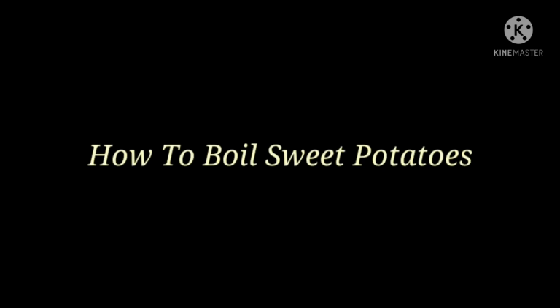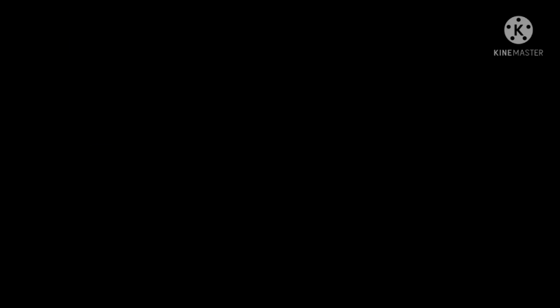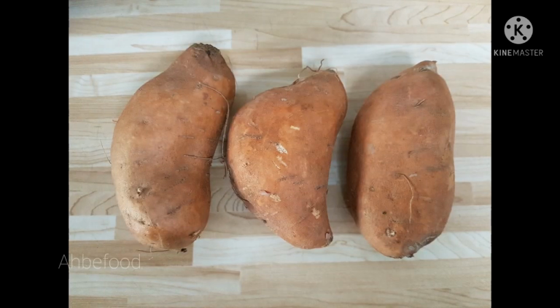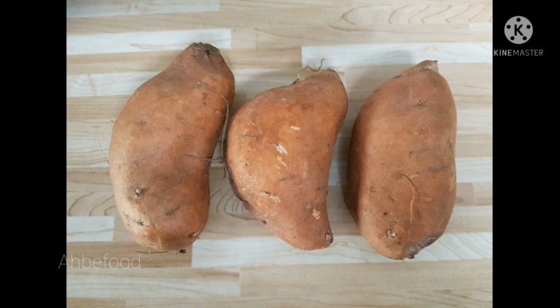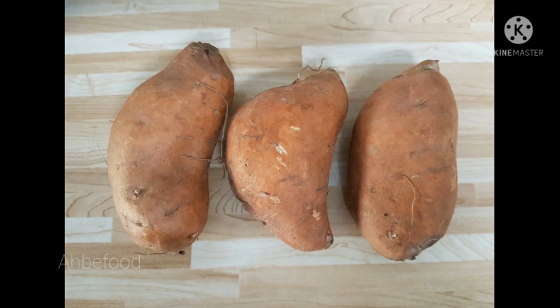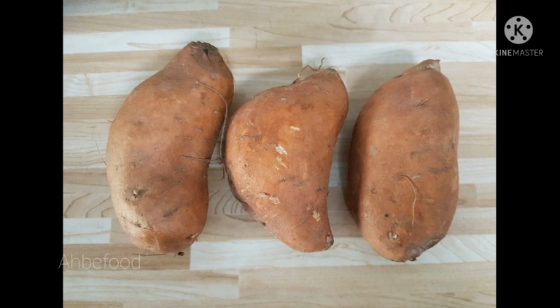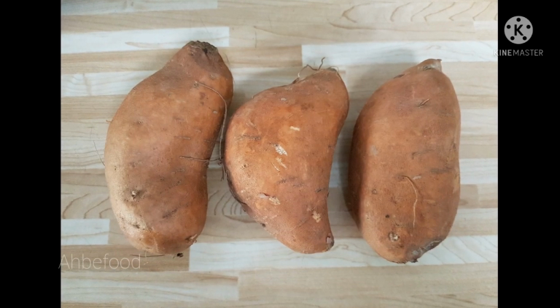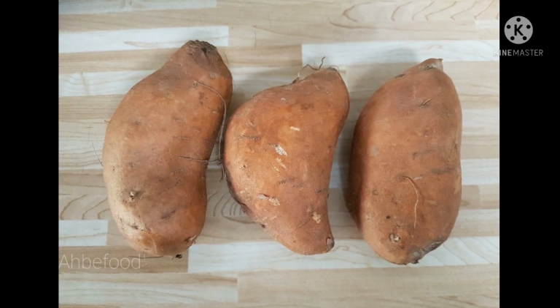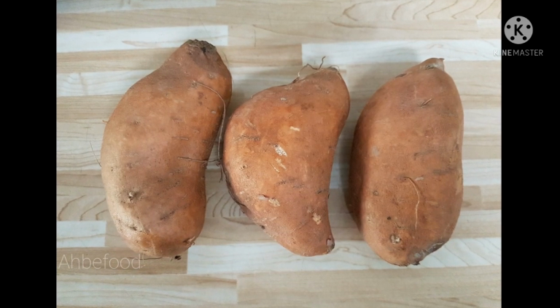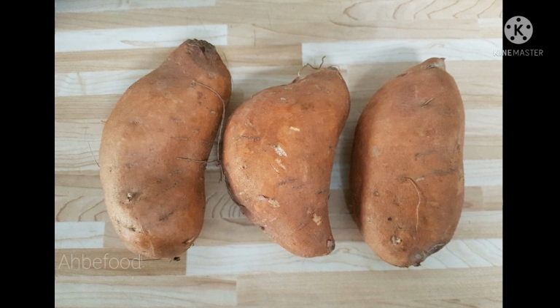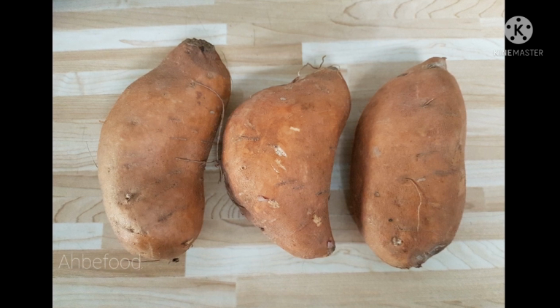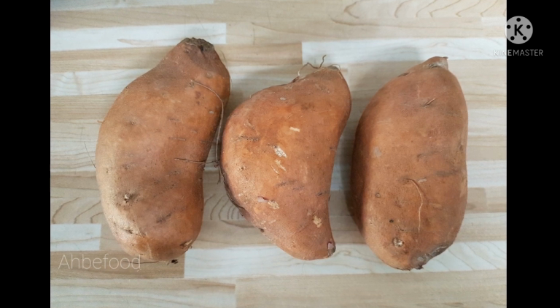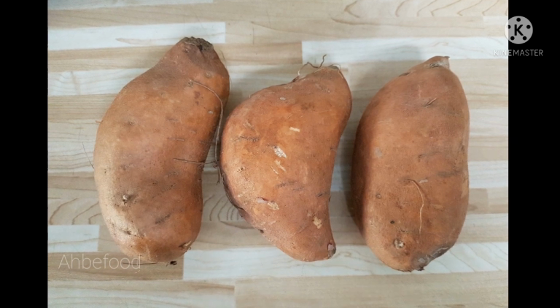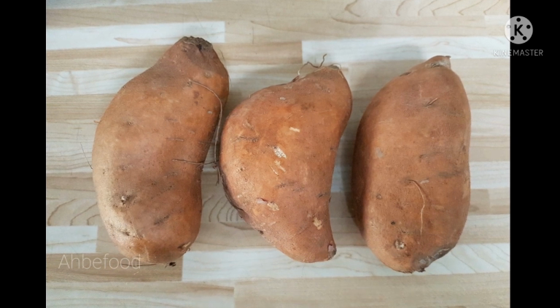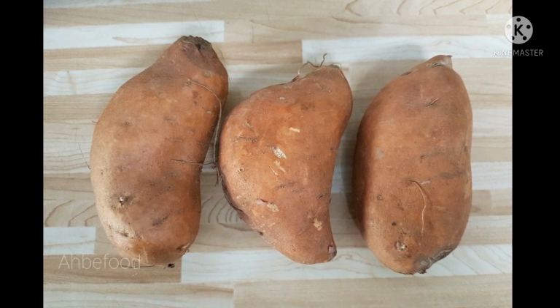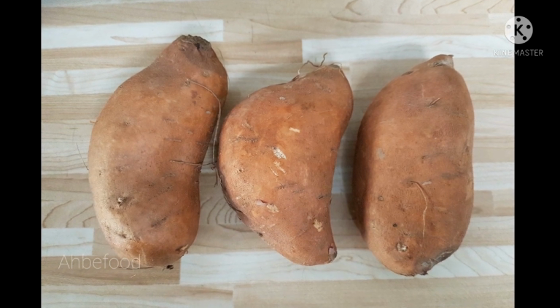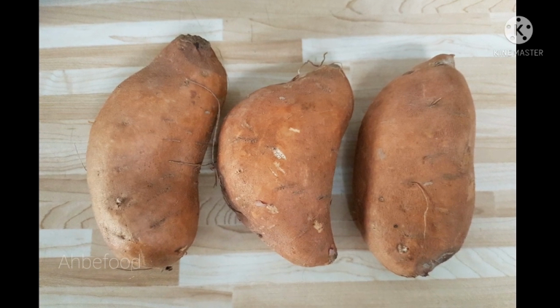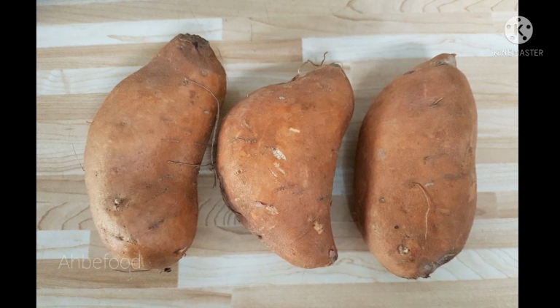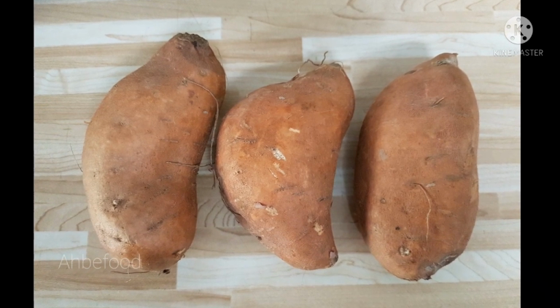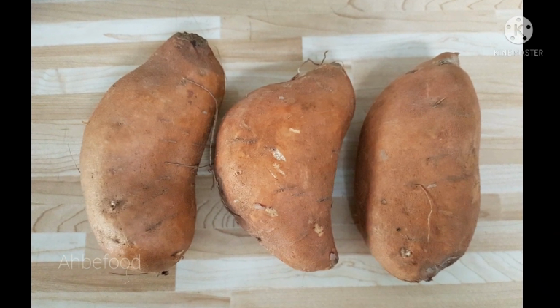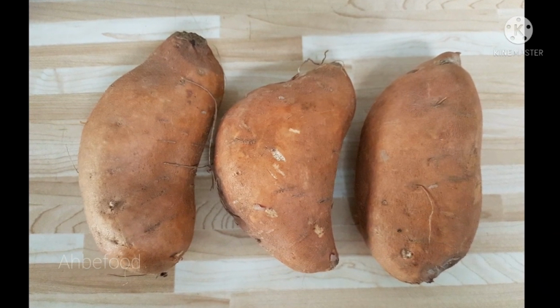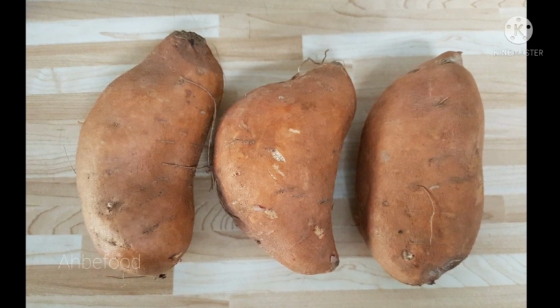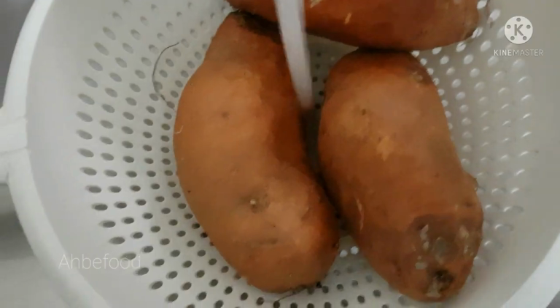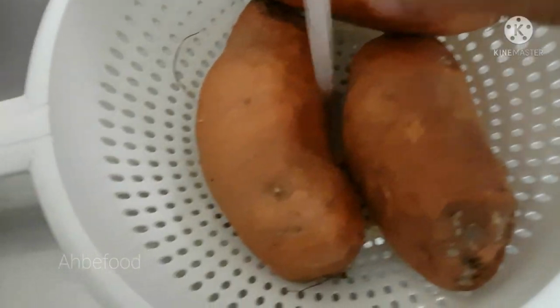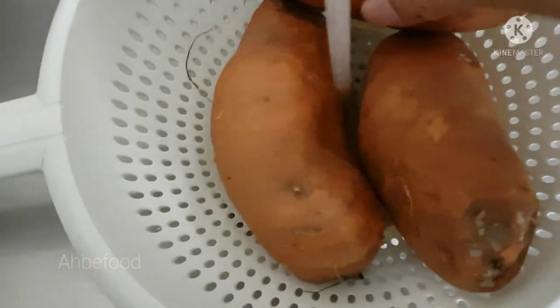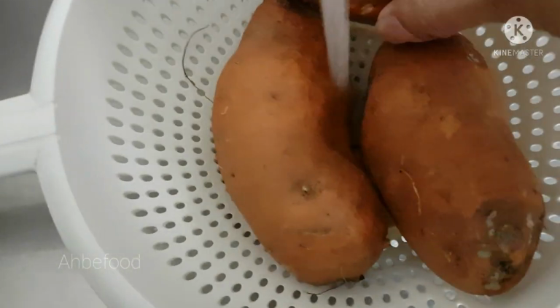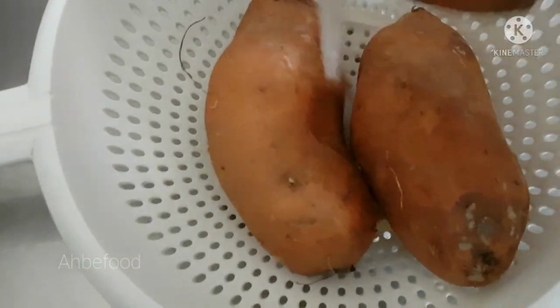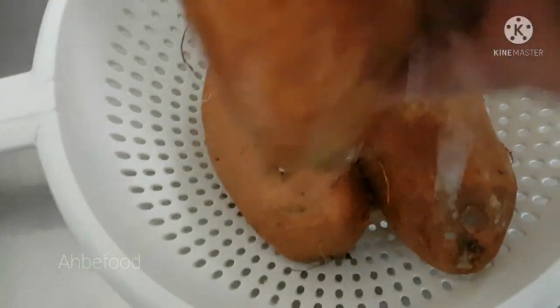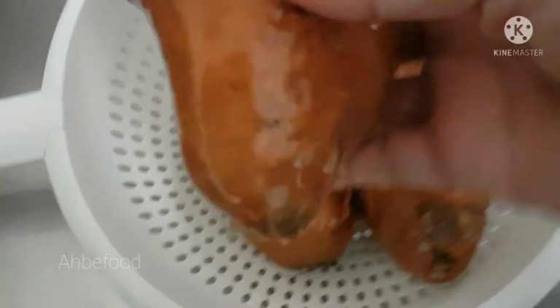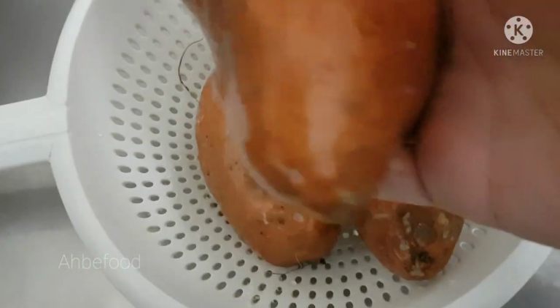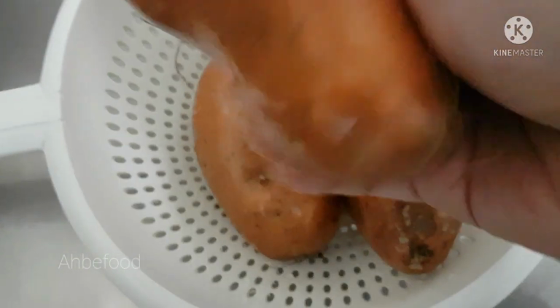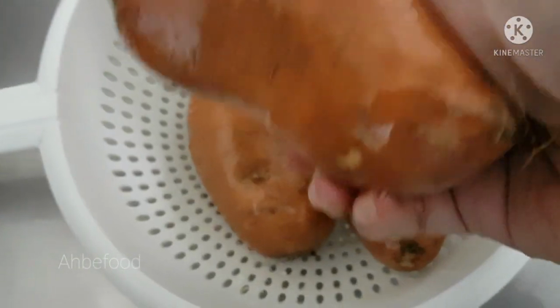Hey guys, so I got some sweet potato here and we're gonna boil it first. I'm gonna wash the sweet potato.